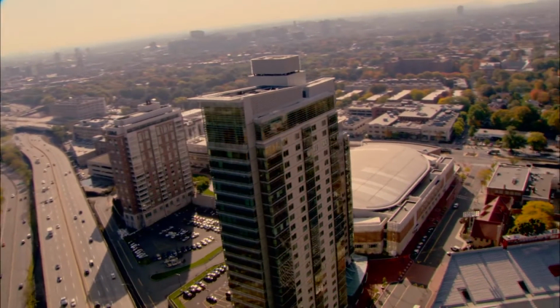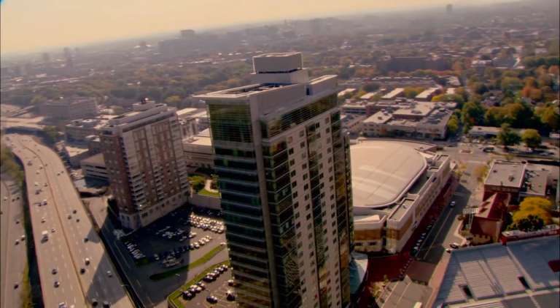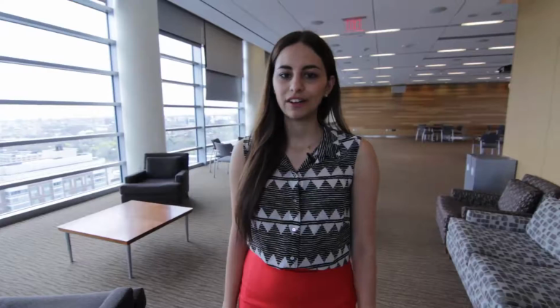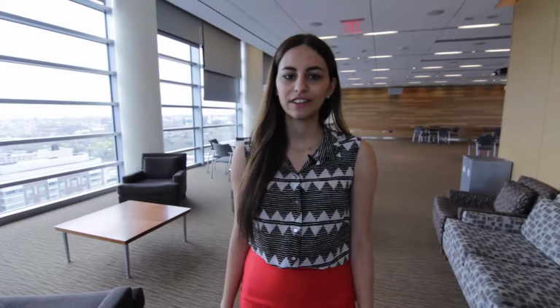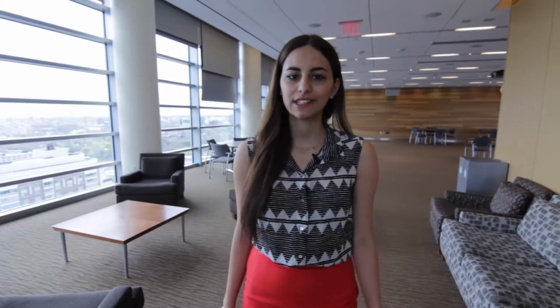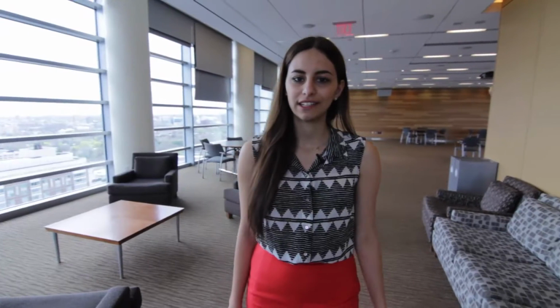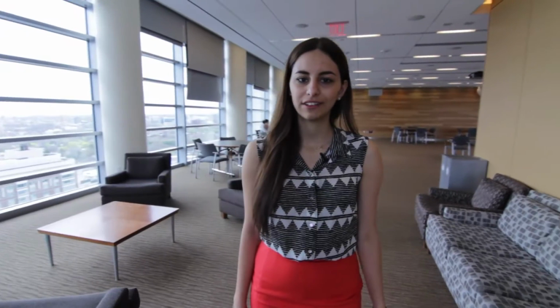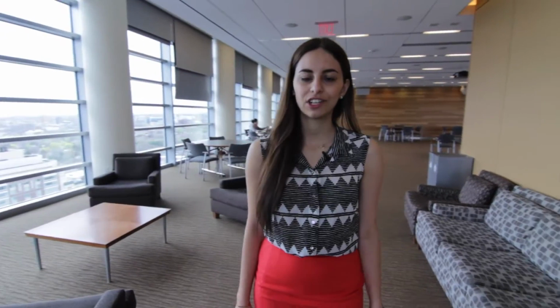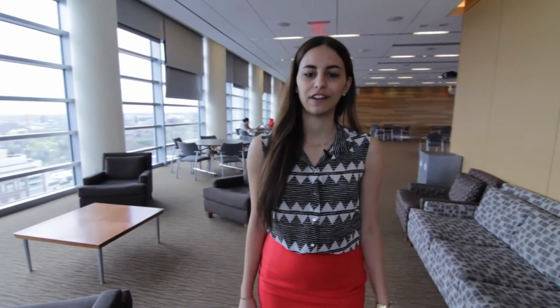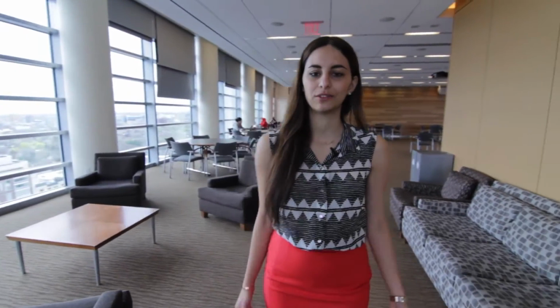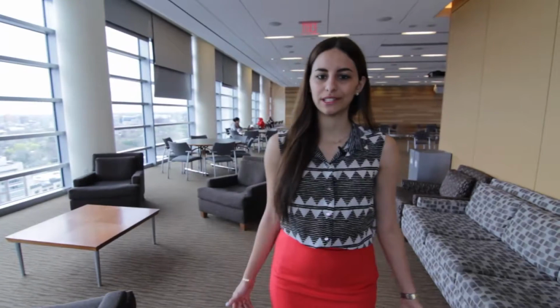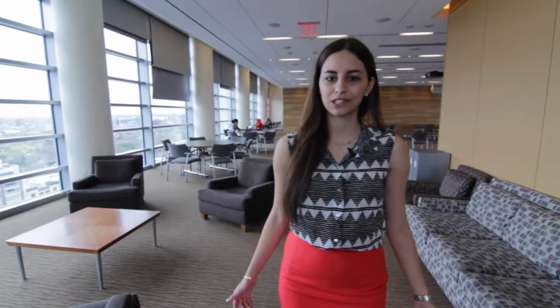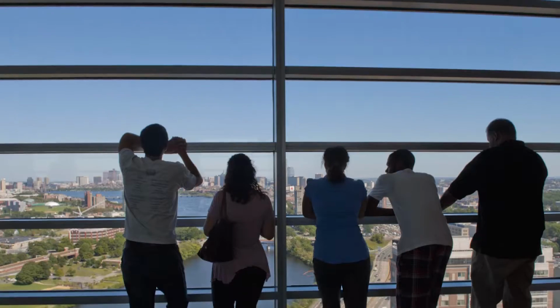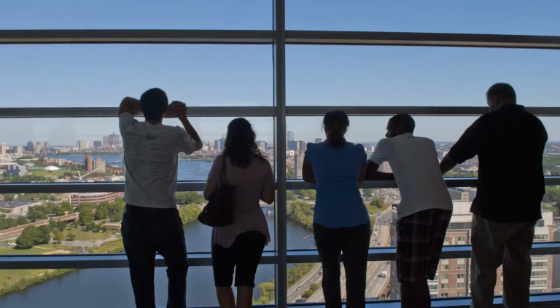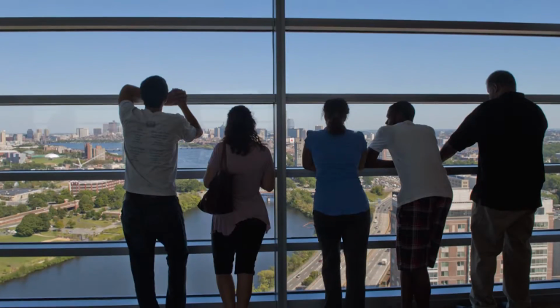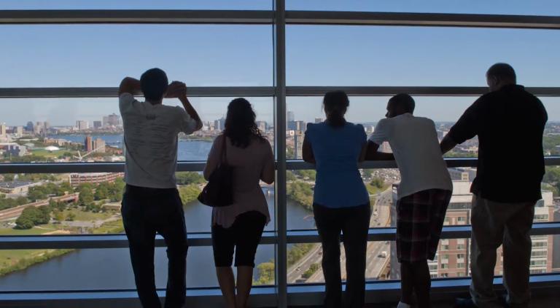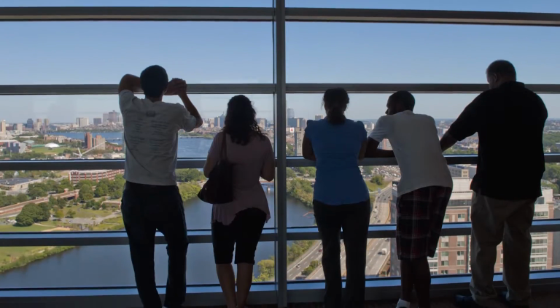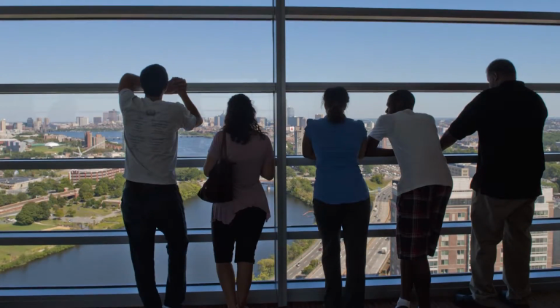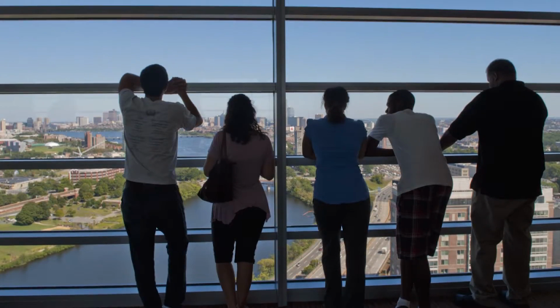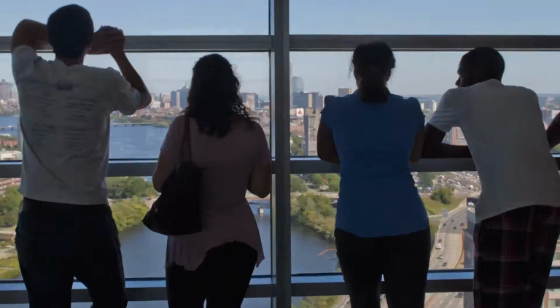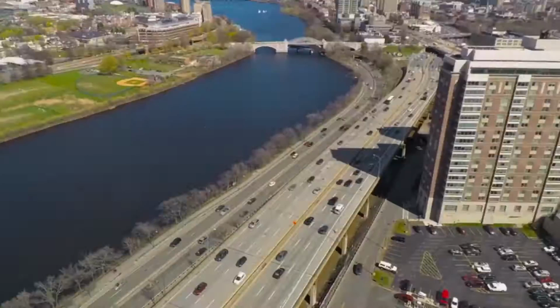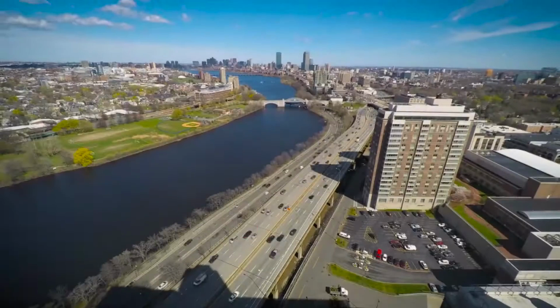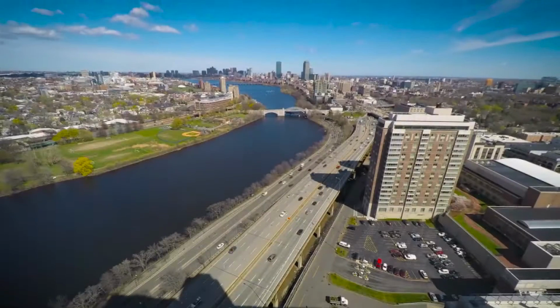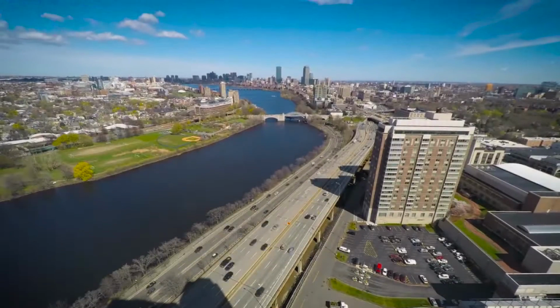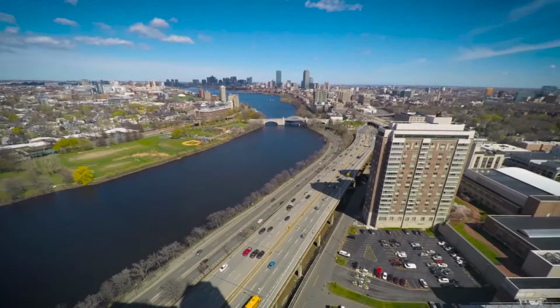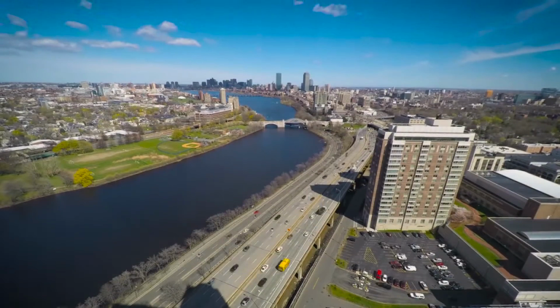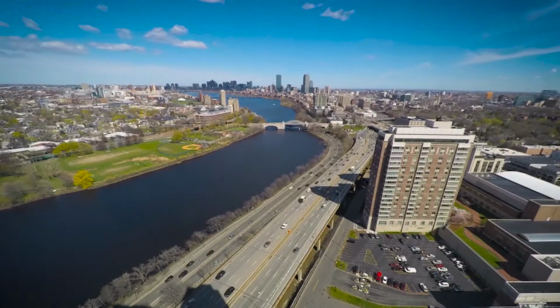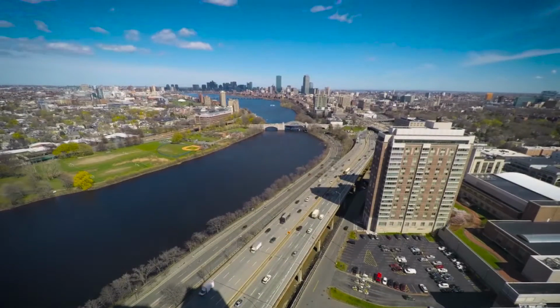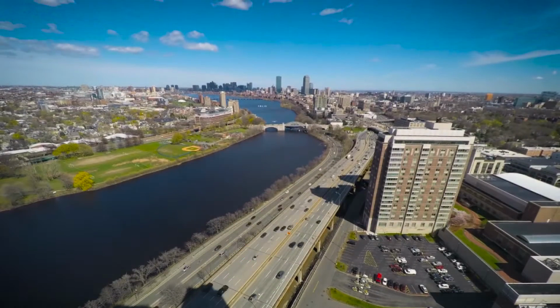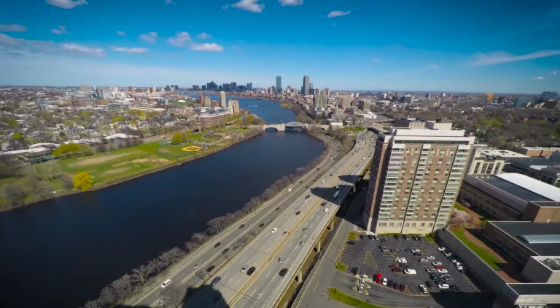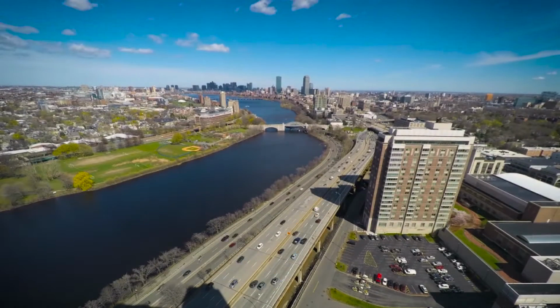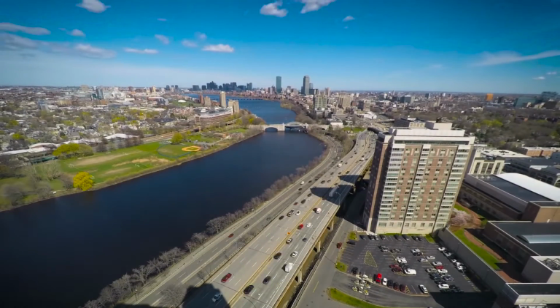We're here in the study lounge on the 26th floor, which is one of my favorite places to be because it has such amazing views.